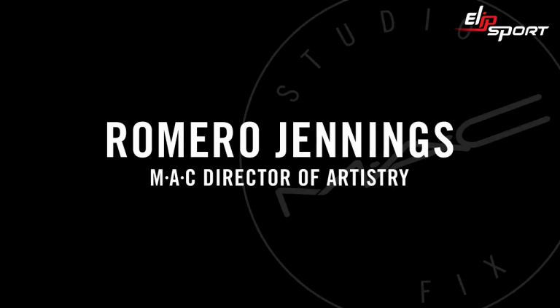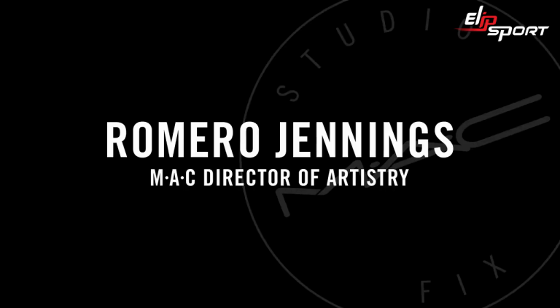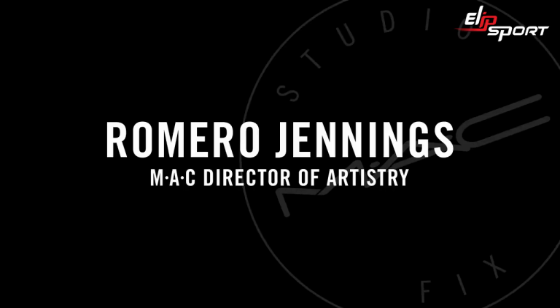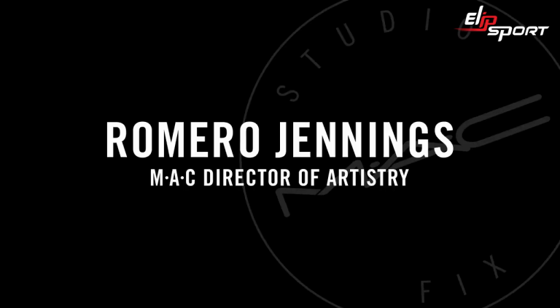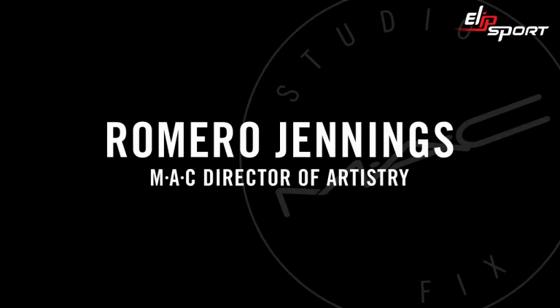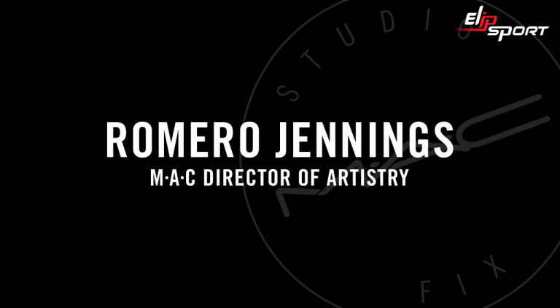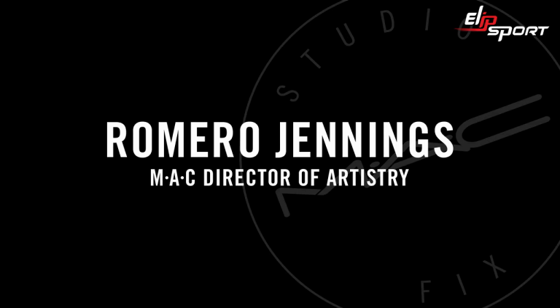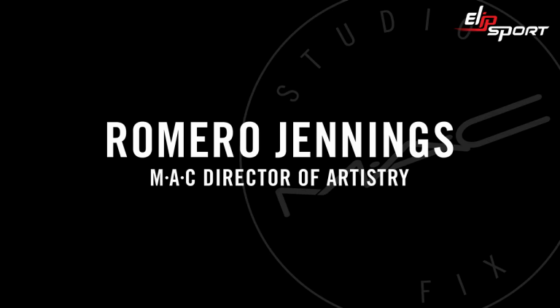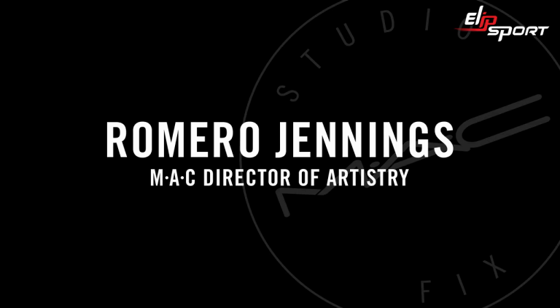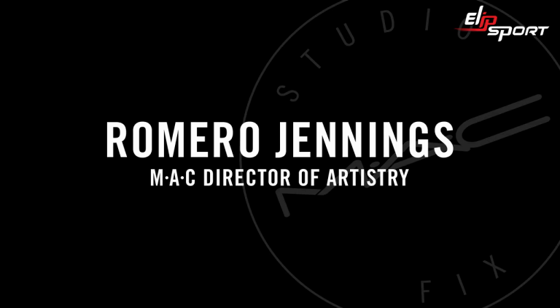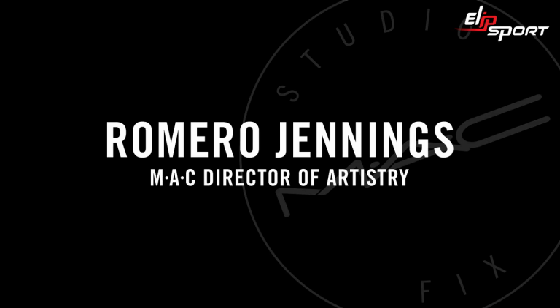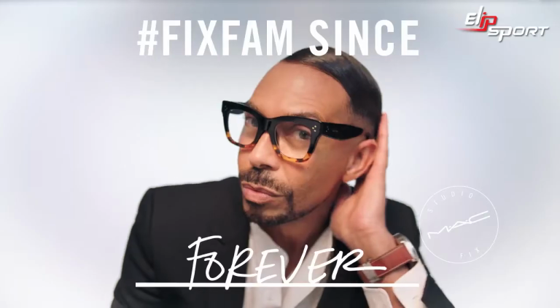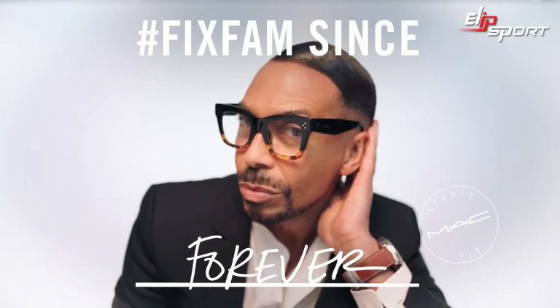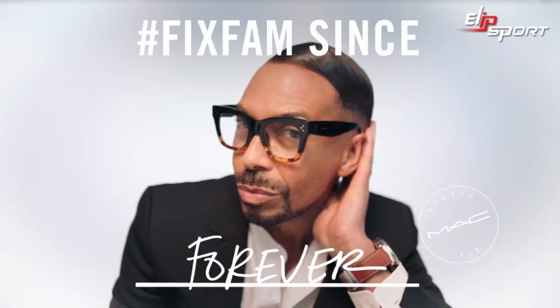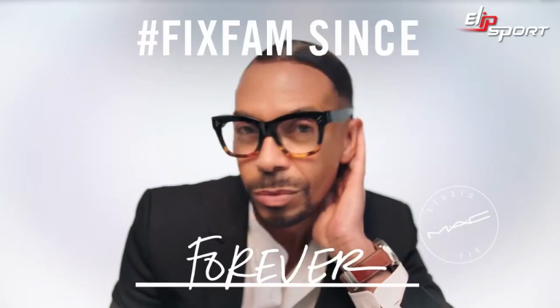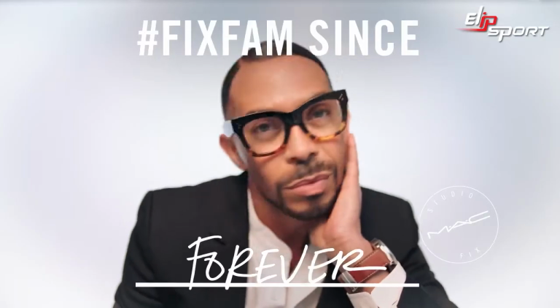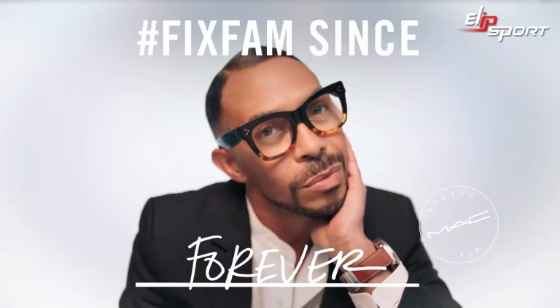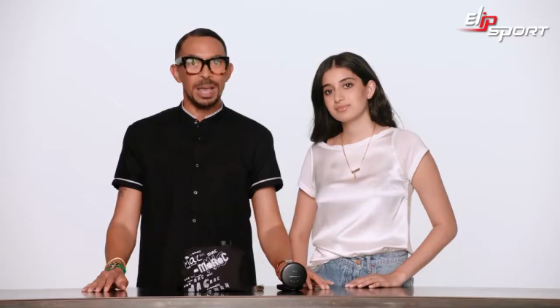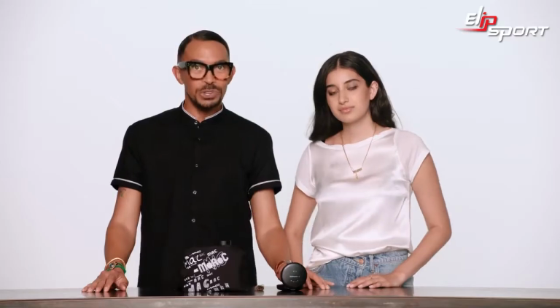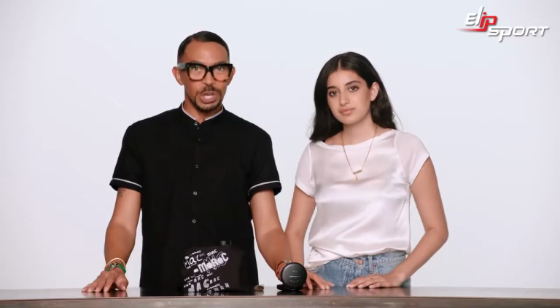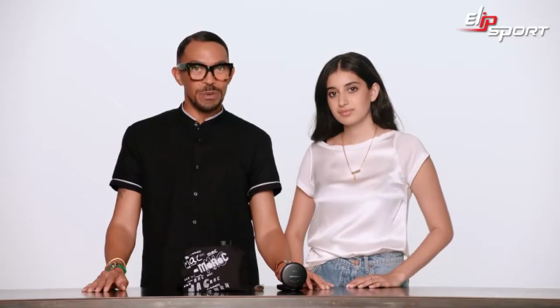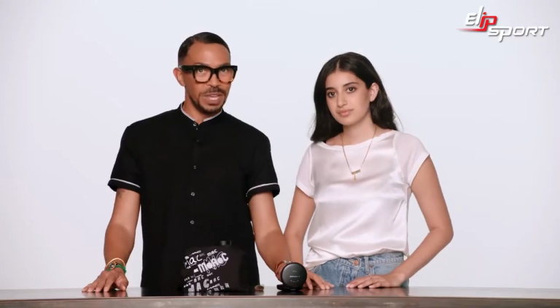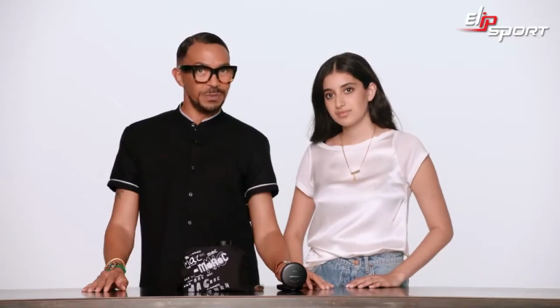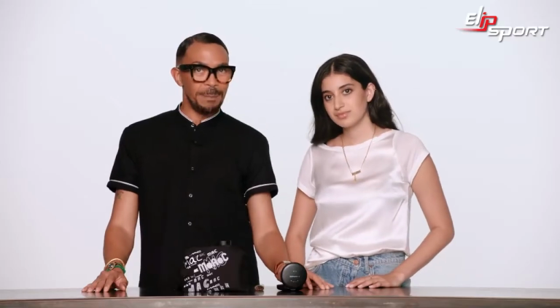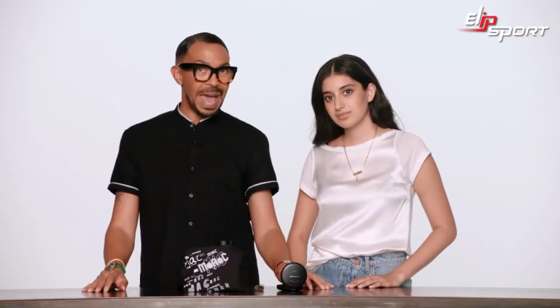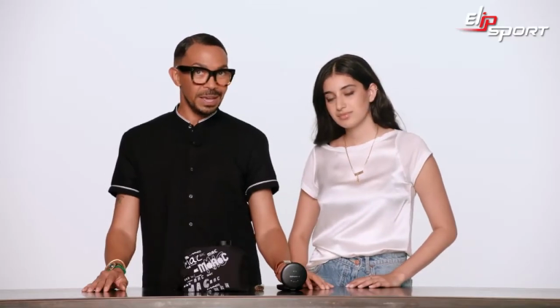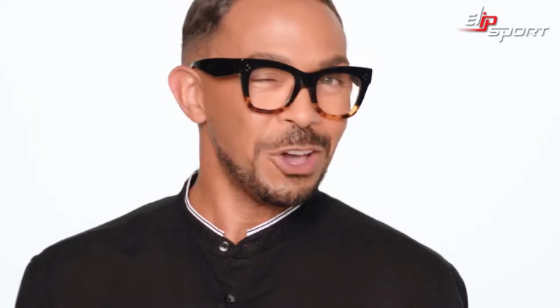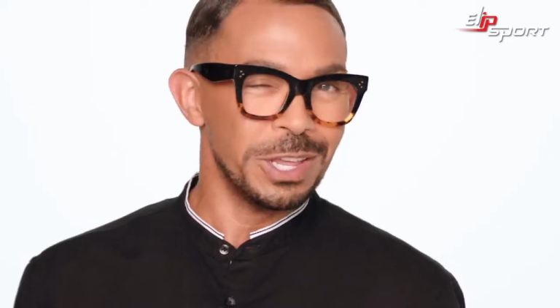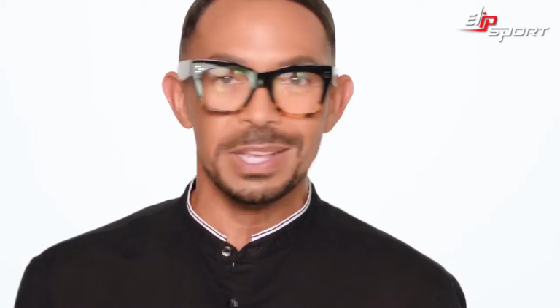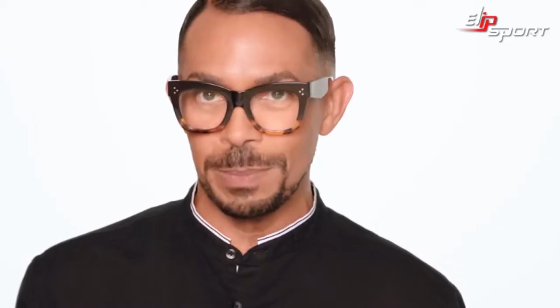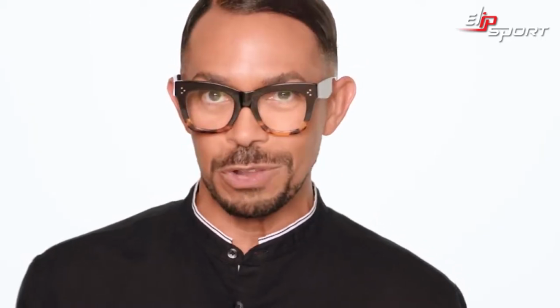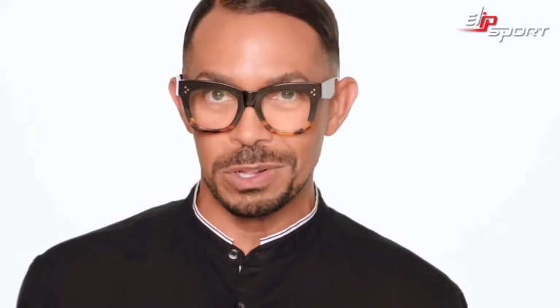Hi guys, I'm Romero Jennings, Director of Makeup Artistry for MAC Cosmetics in New York. I'm going to show you a Fix Fam hack. I call it Keep It Natural.